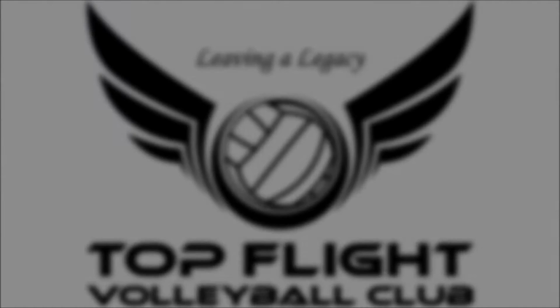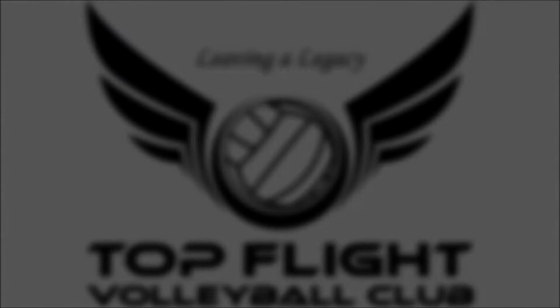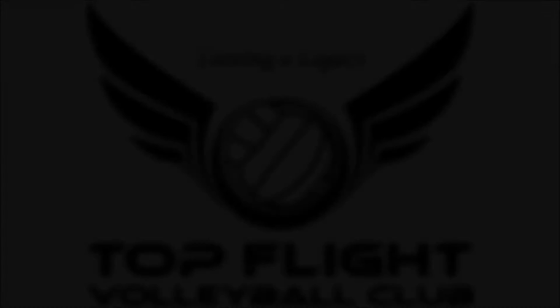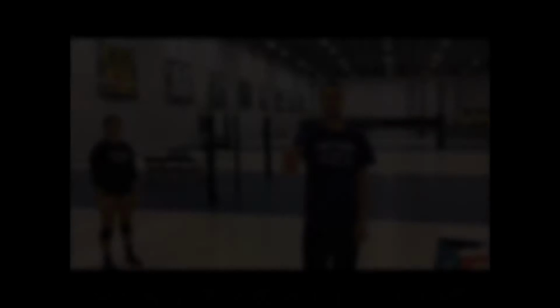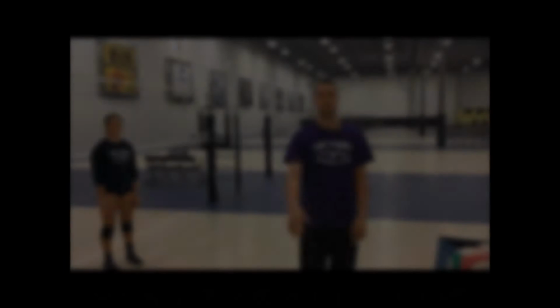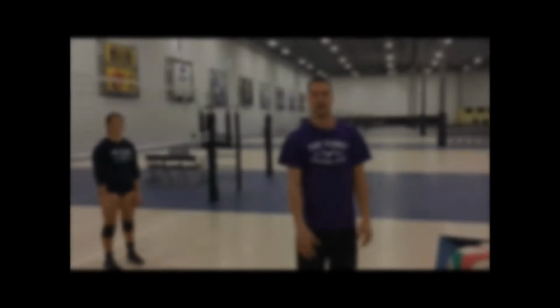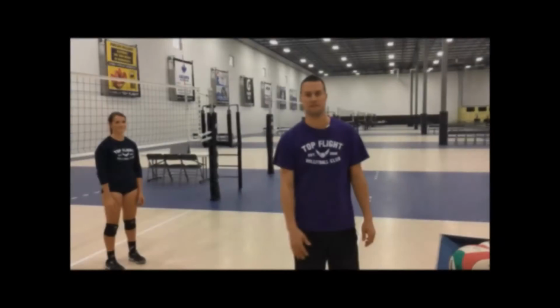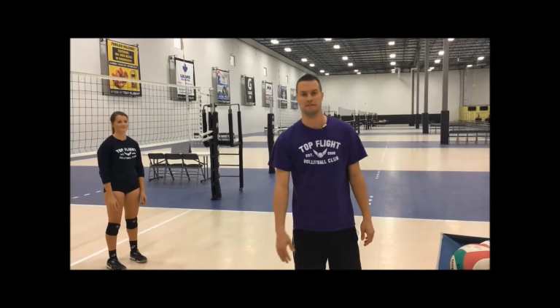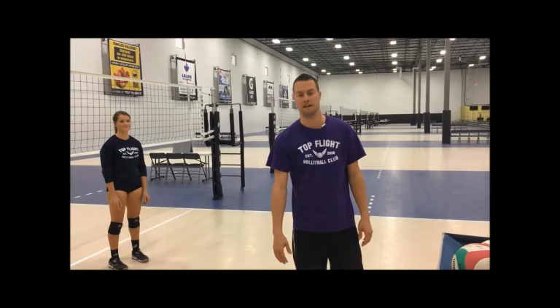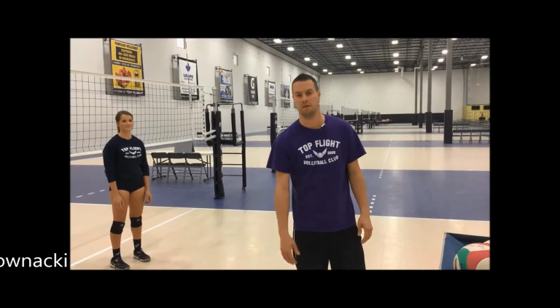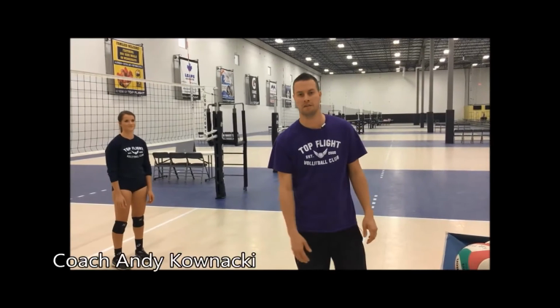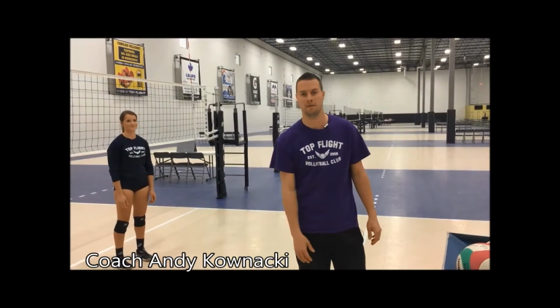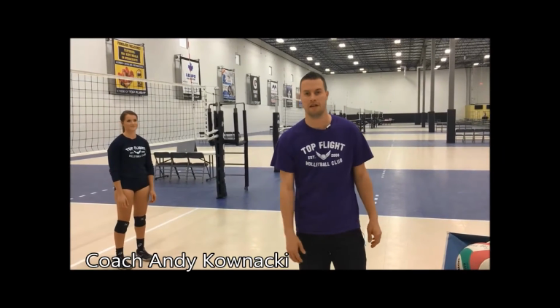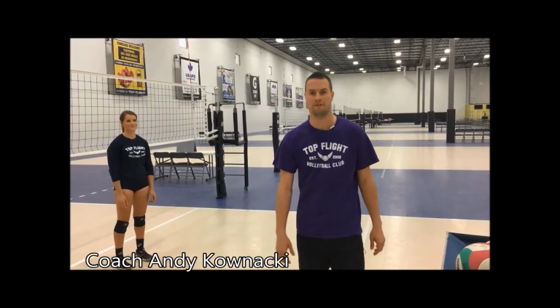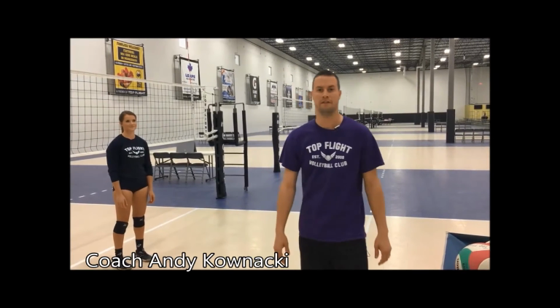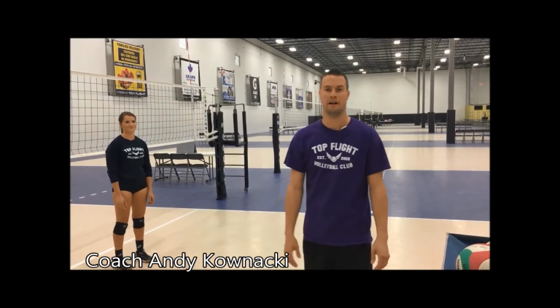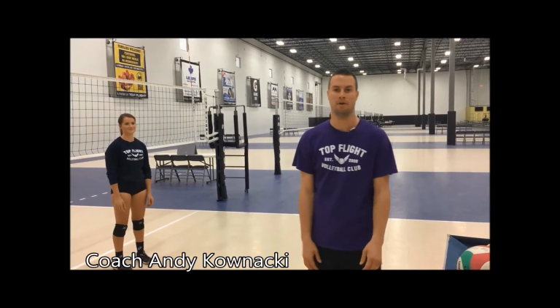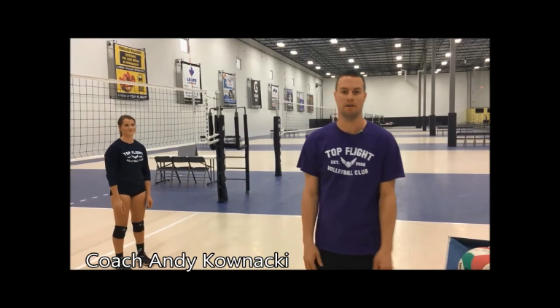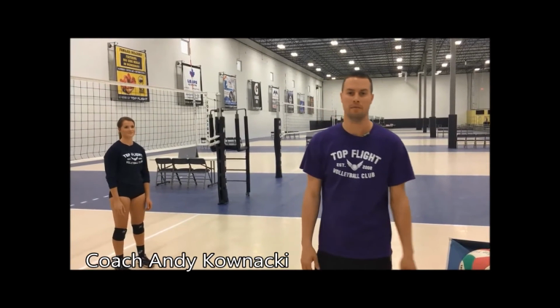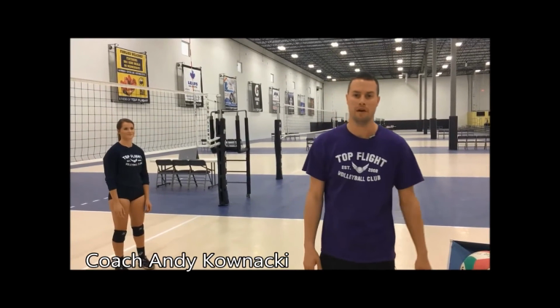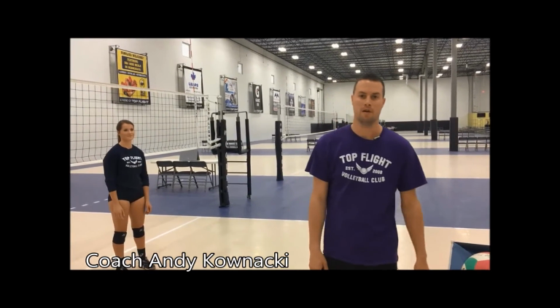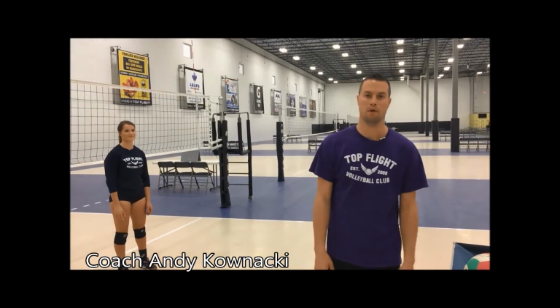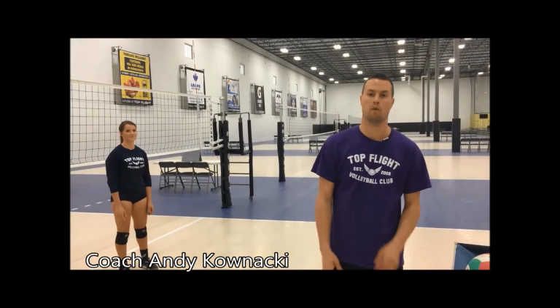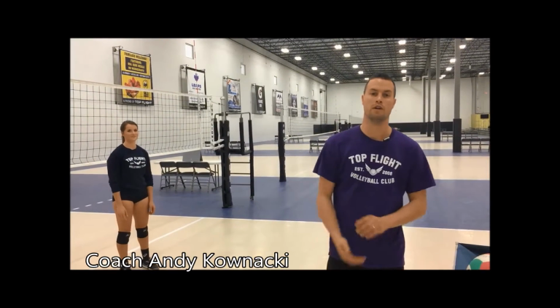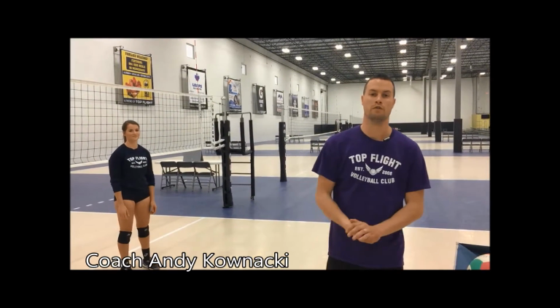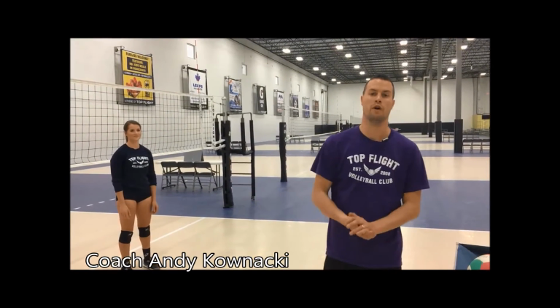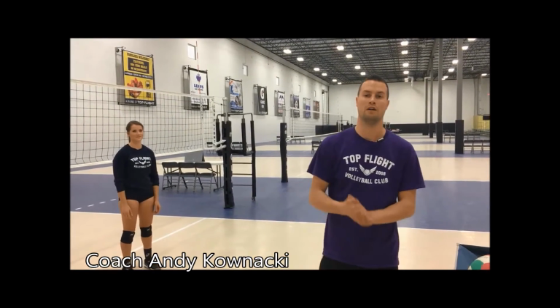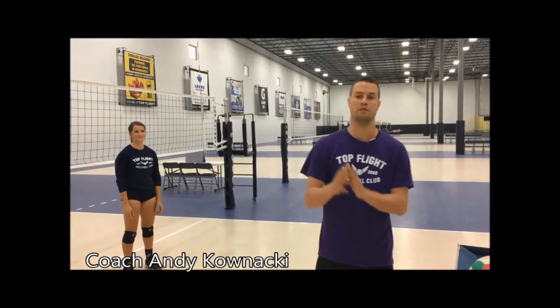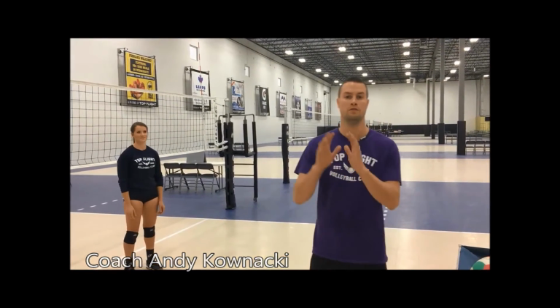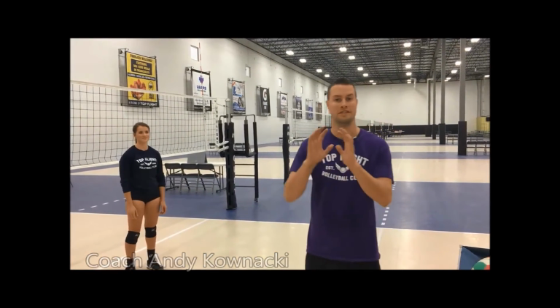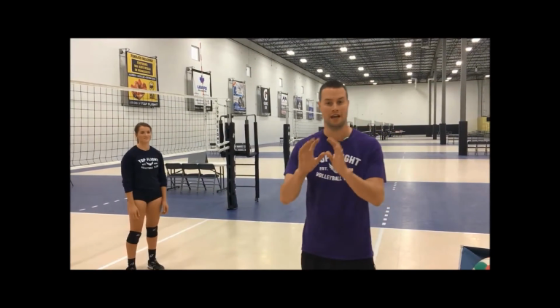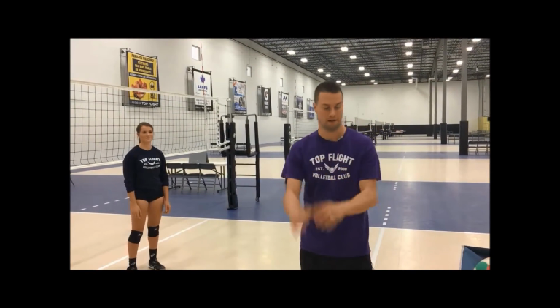How's it going guys? Welcome back. This is Andy once again with Top Flight Volleyball Club. We're going to run you through how to do setting.